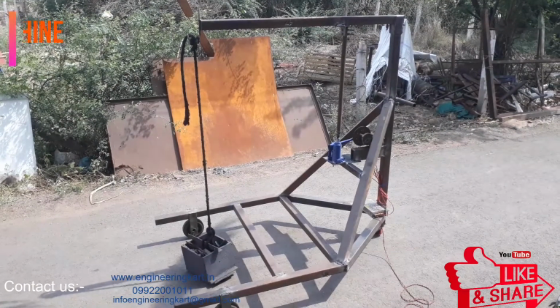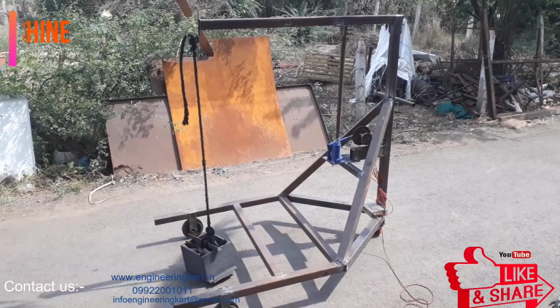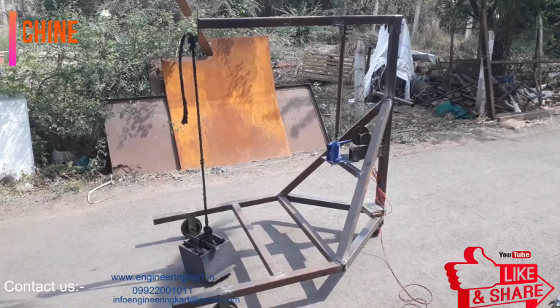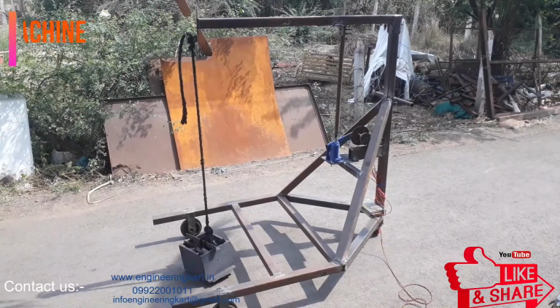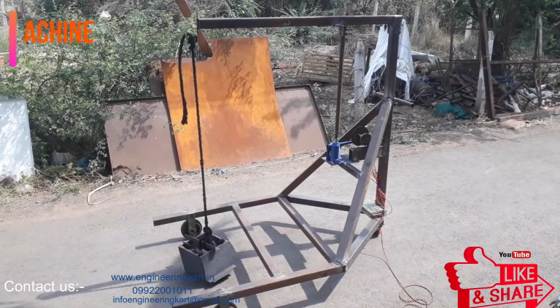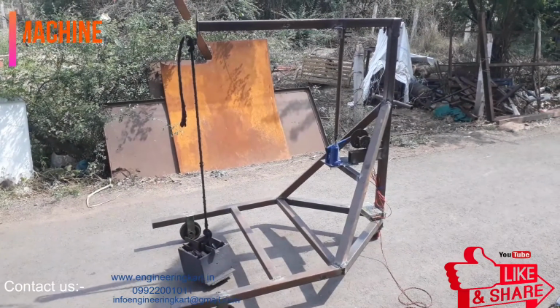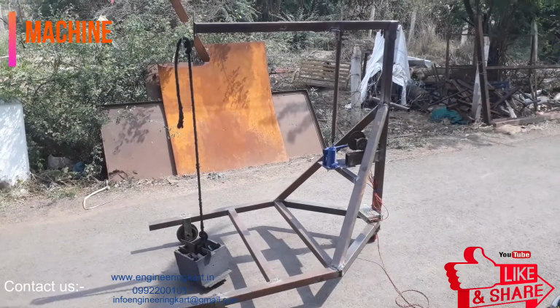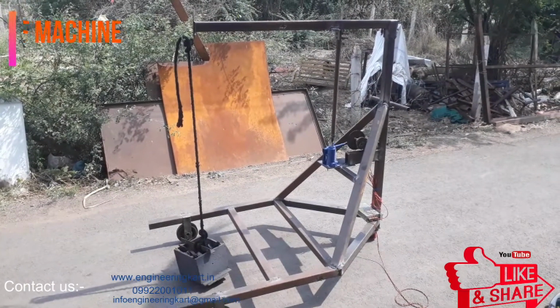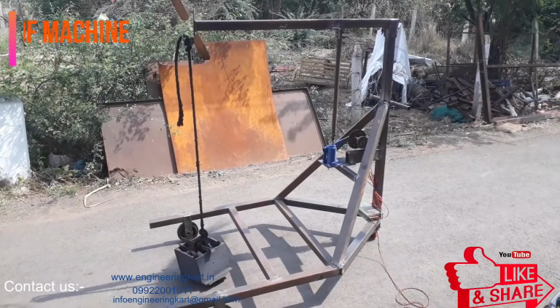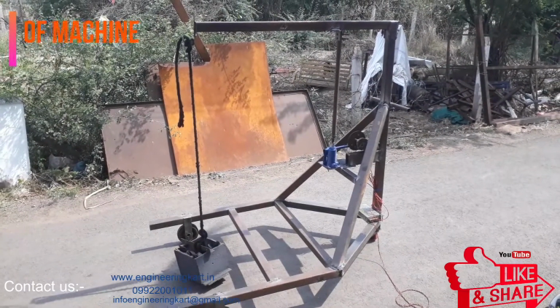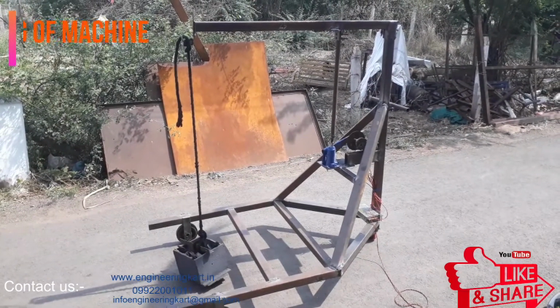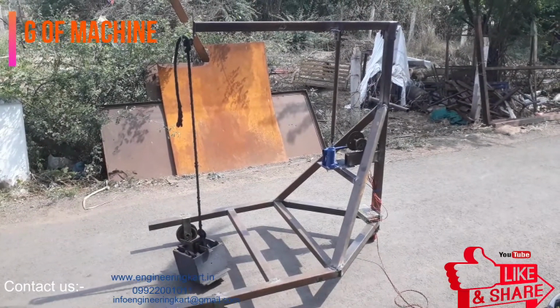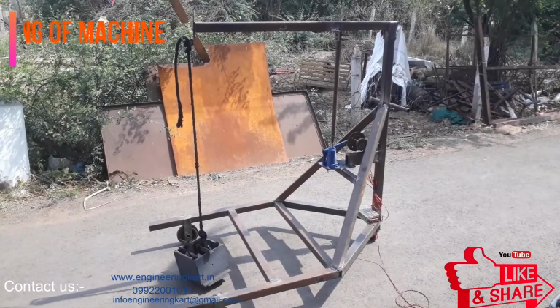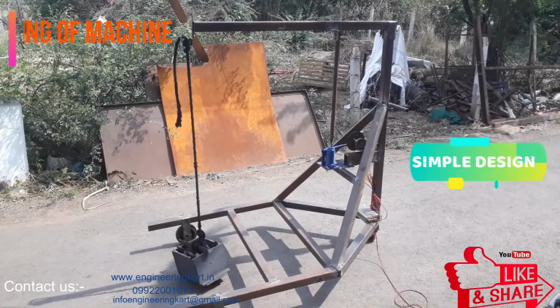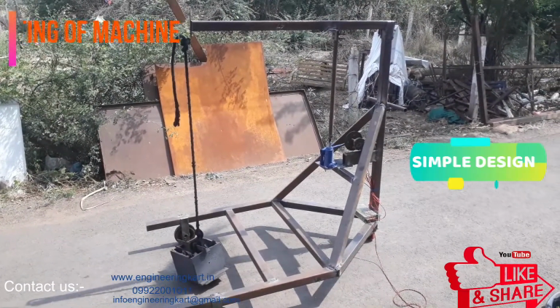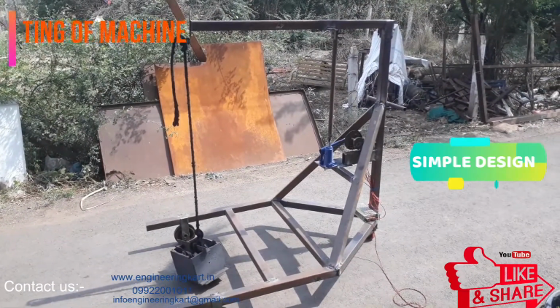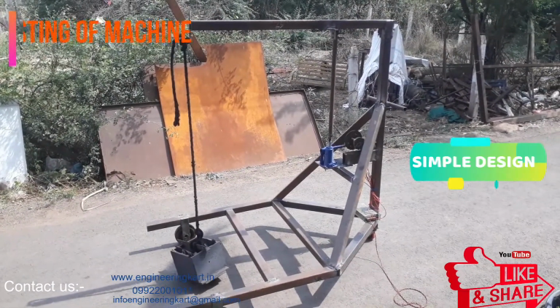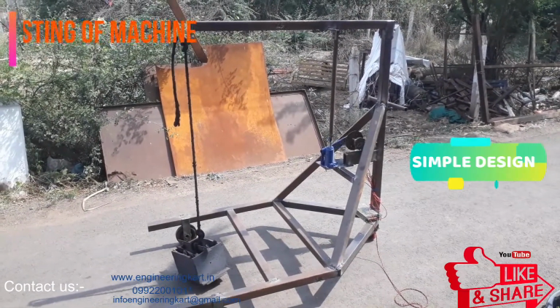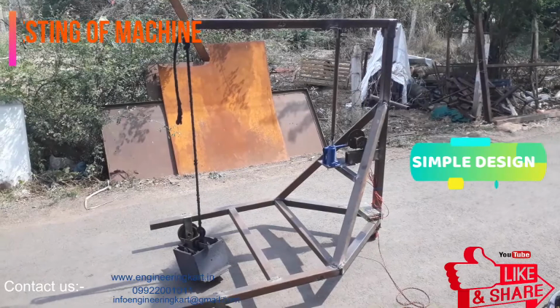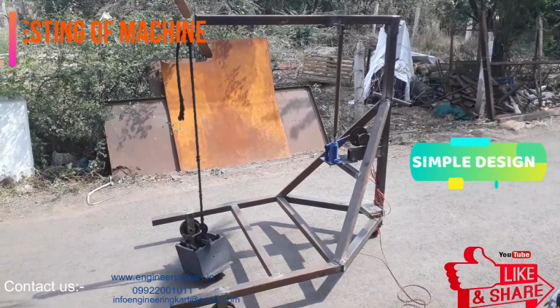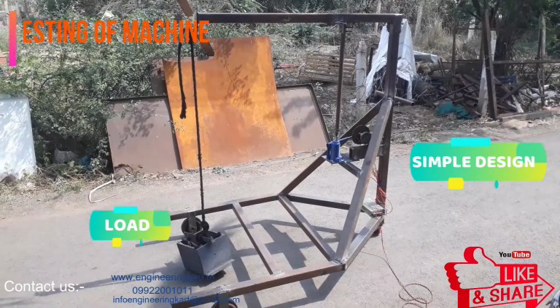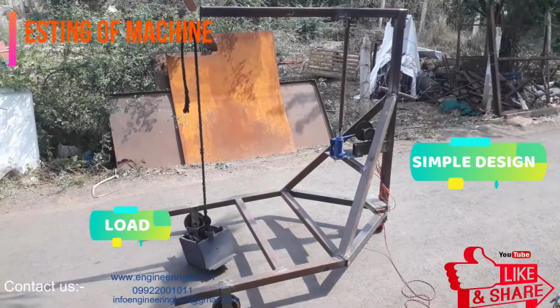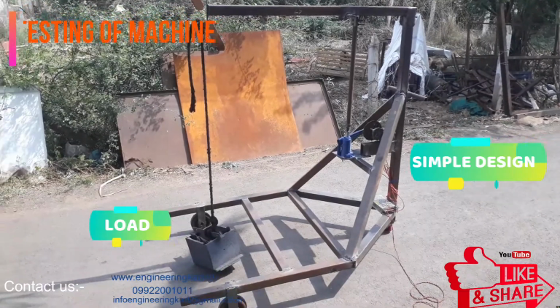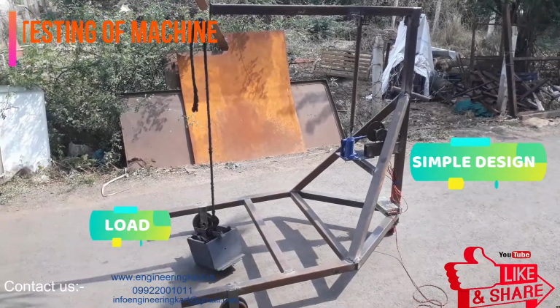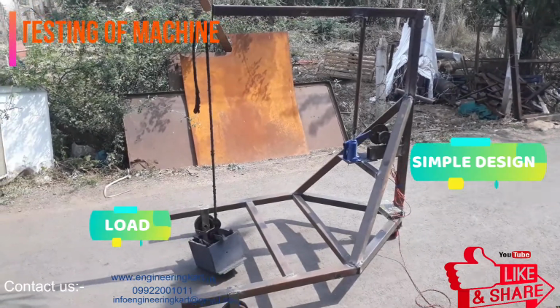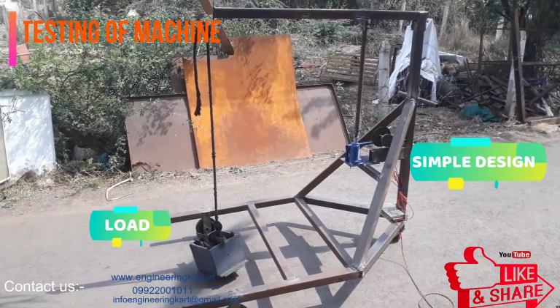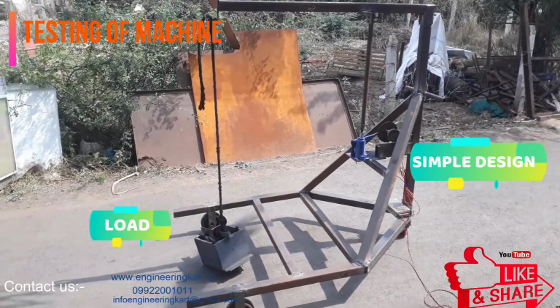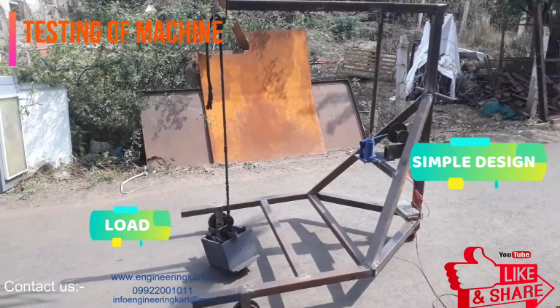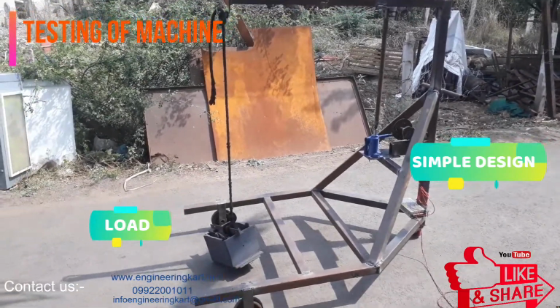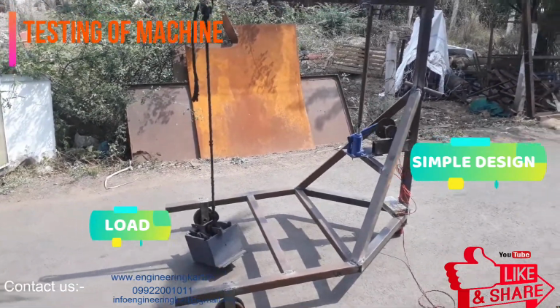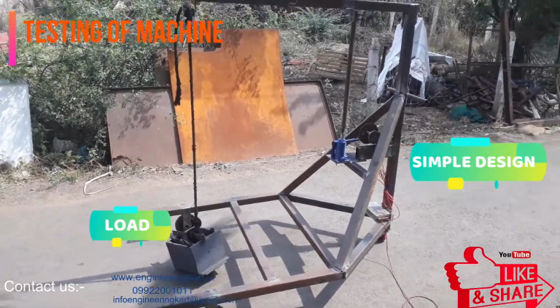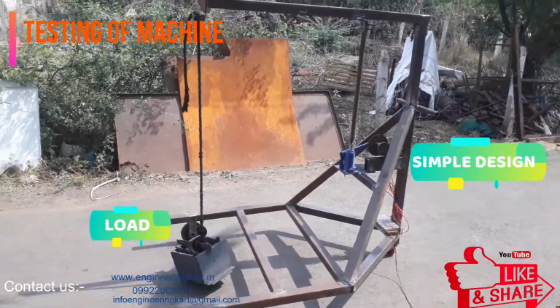In this video we will see the project on a hydraulic forklift mechanism to lift the machining components.